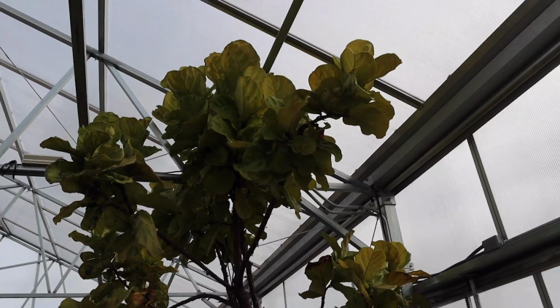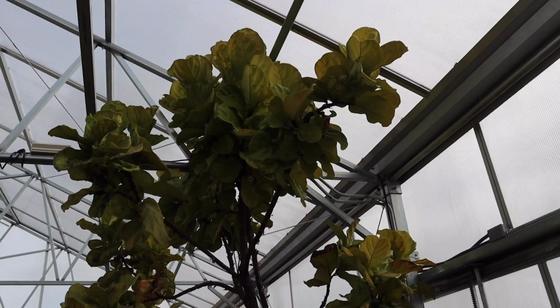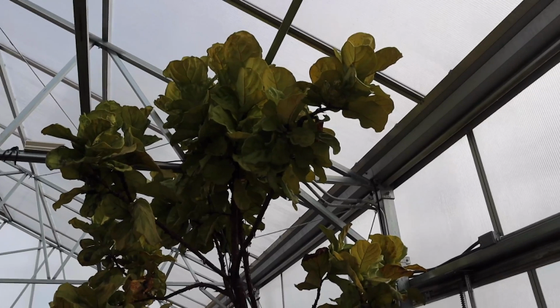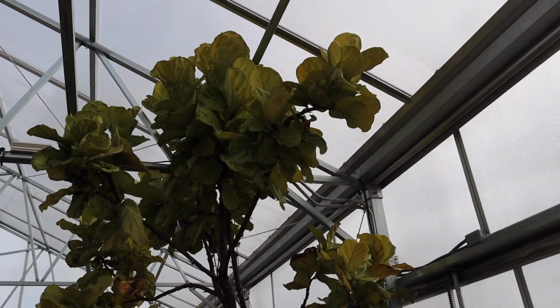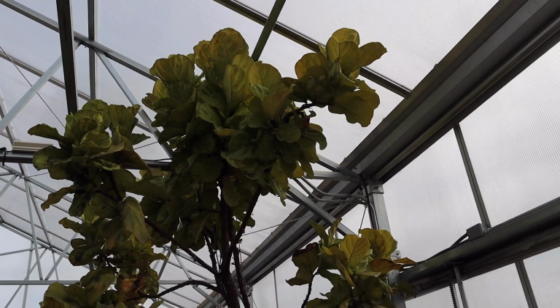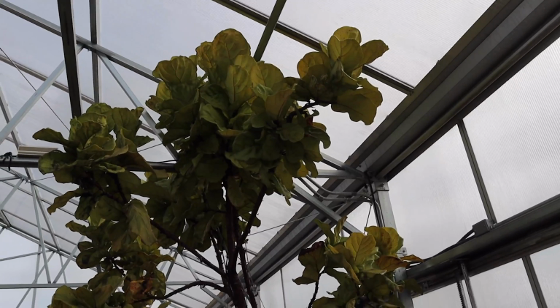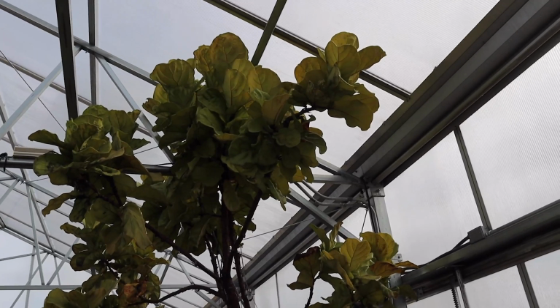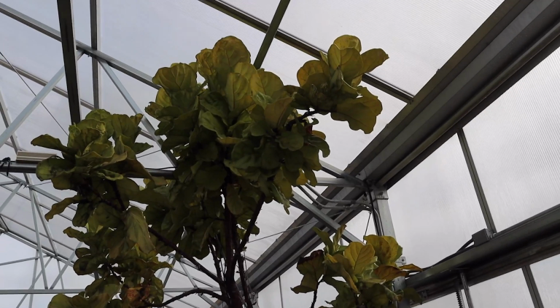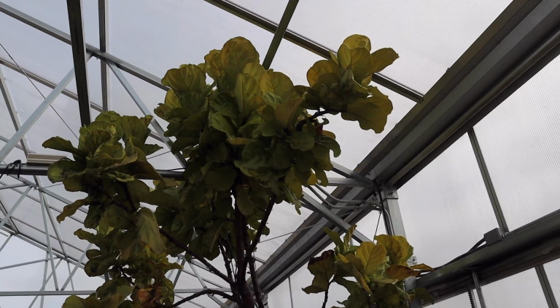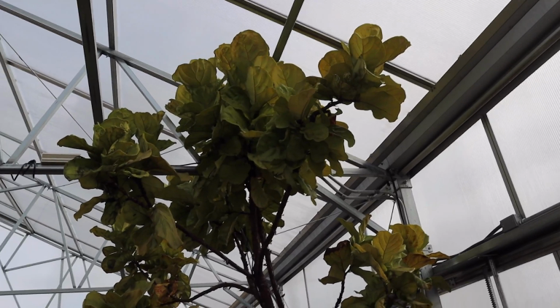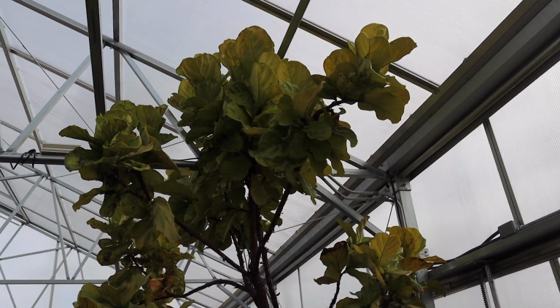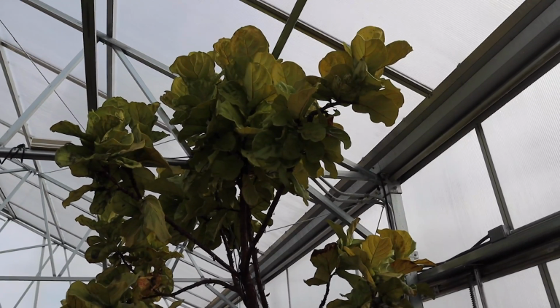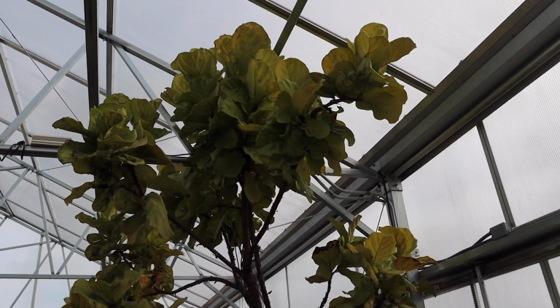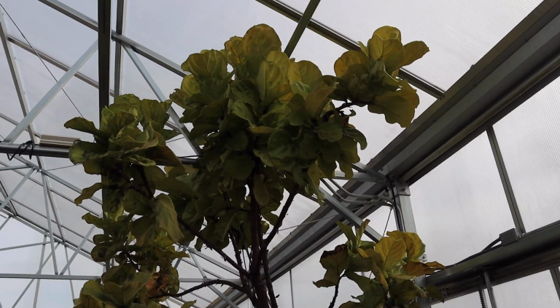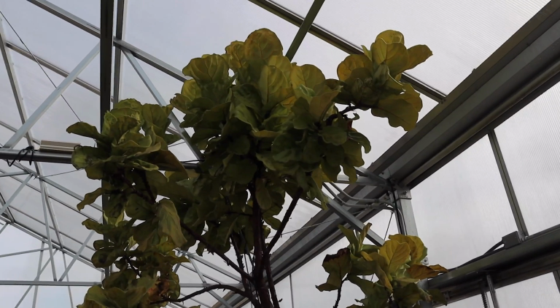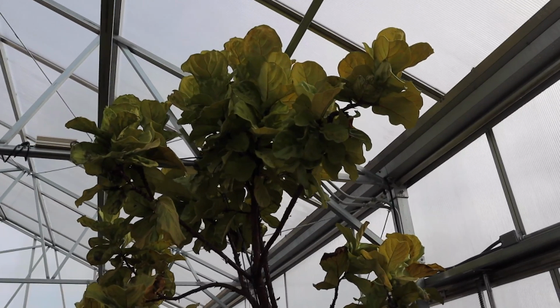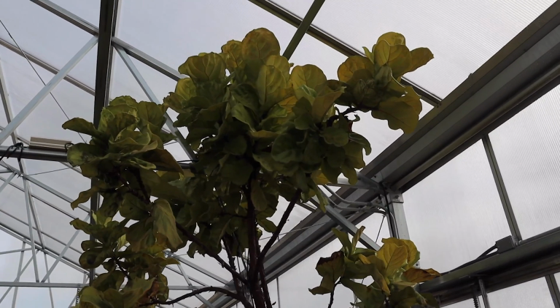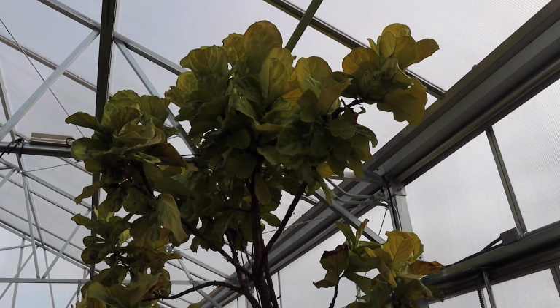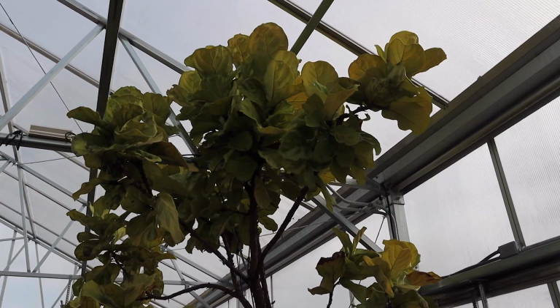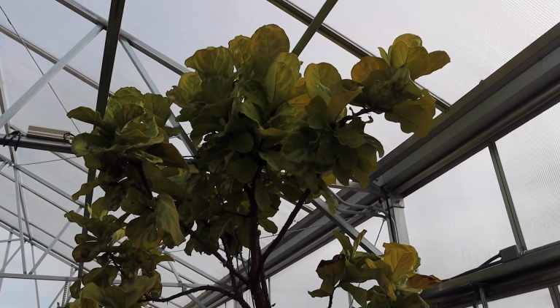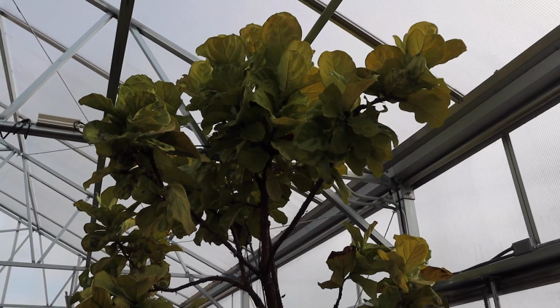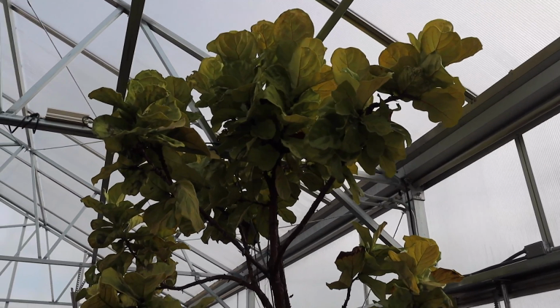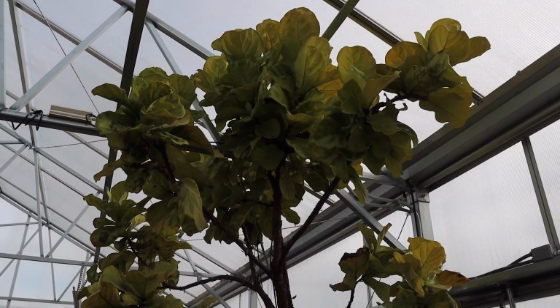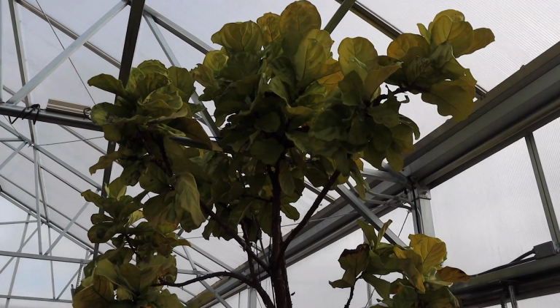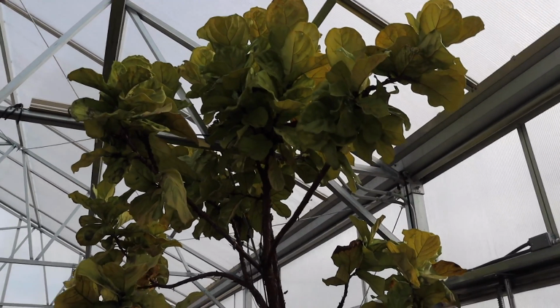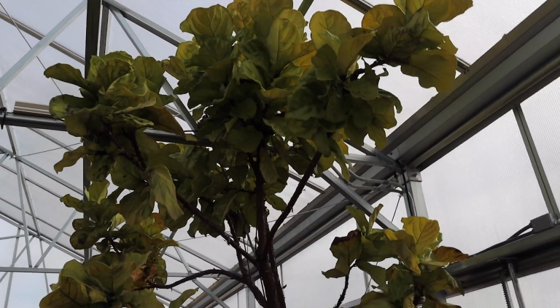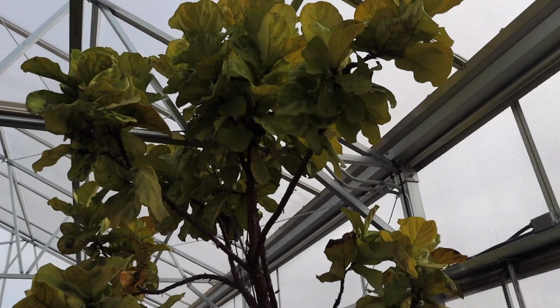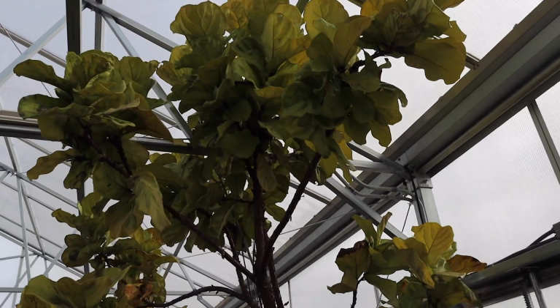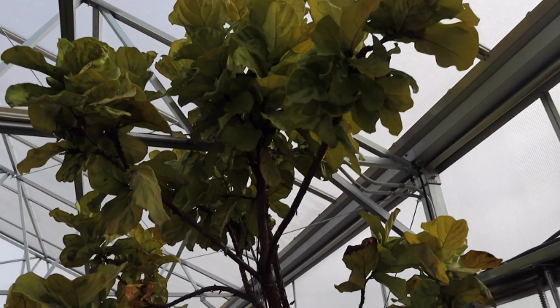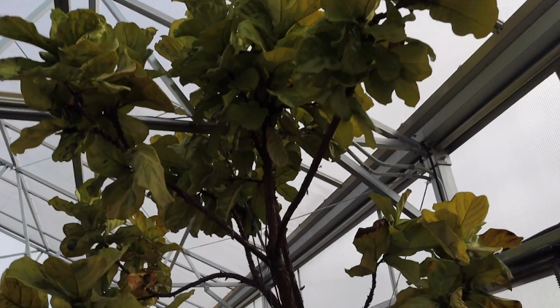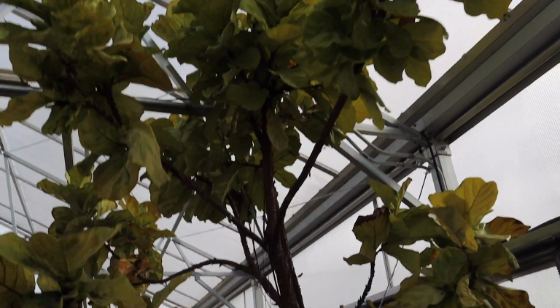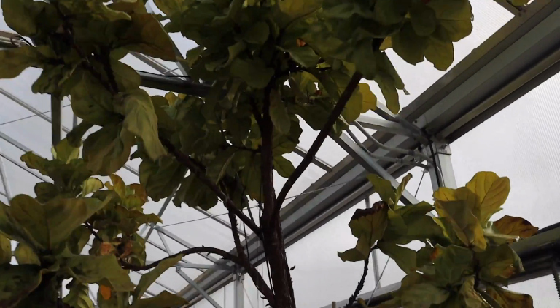Light can power you through other things that are lacking. Let's bring this into your aquarium.